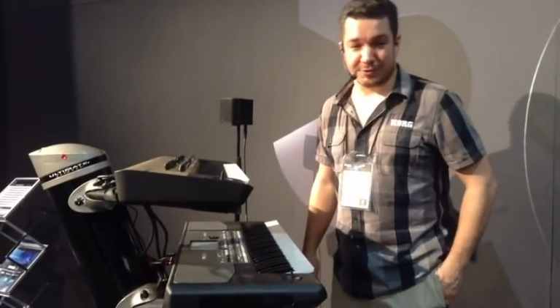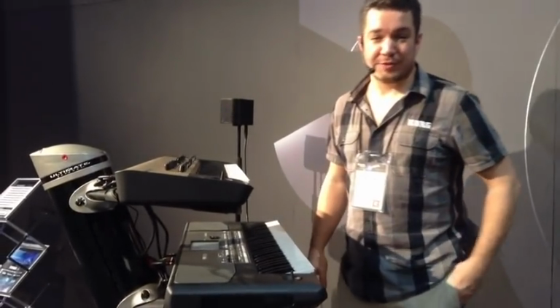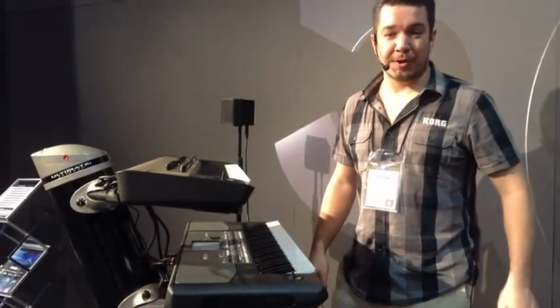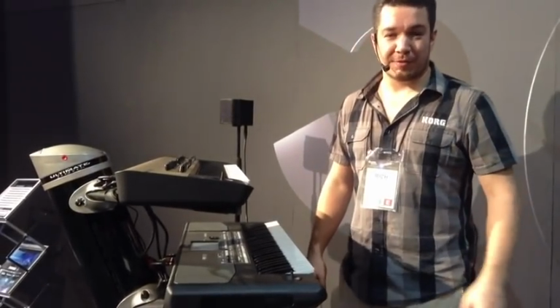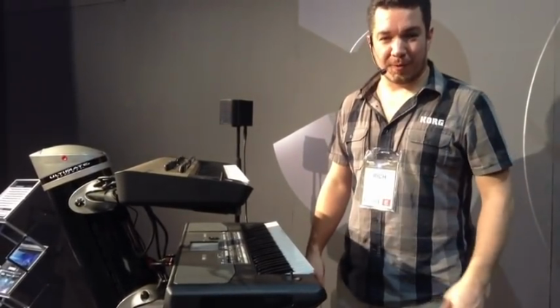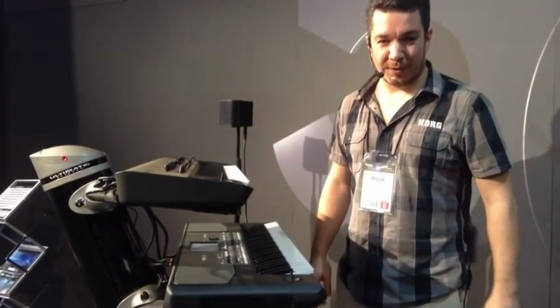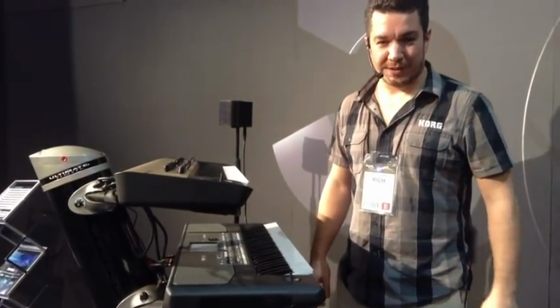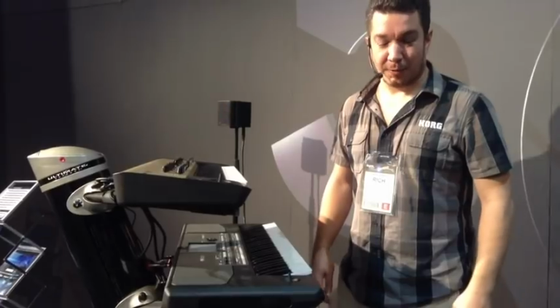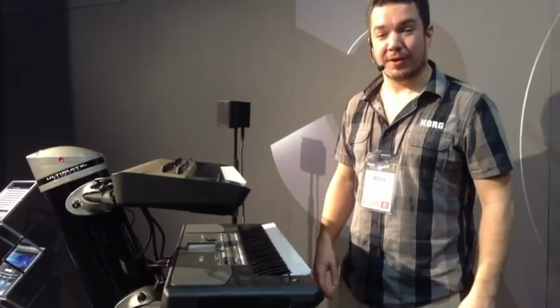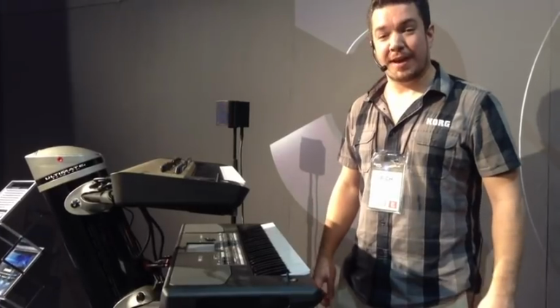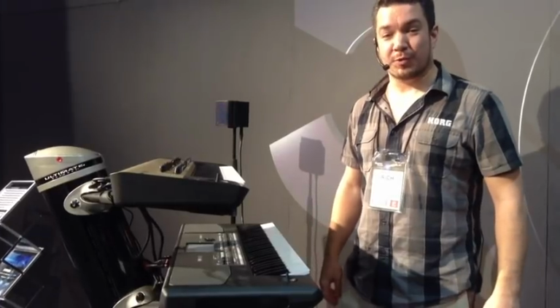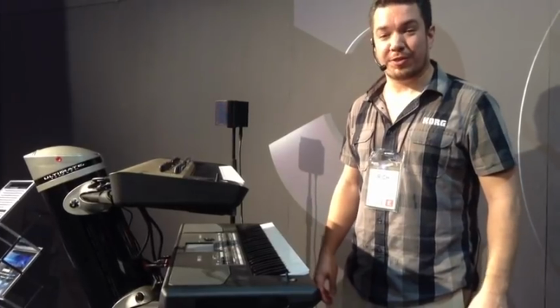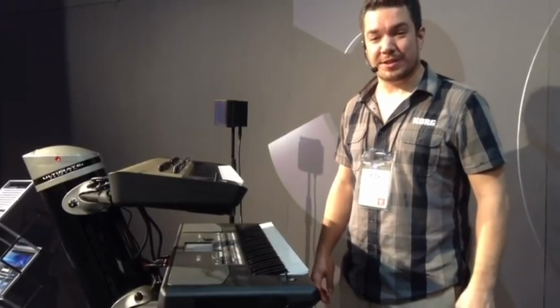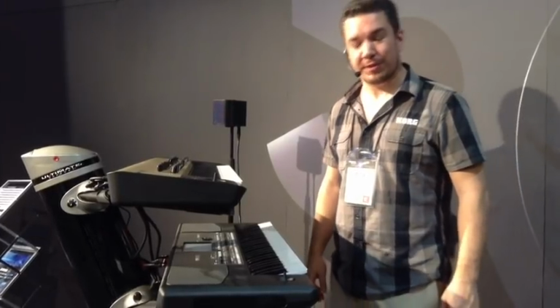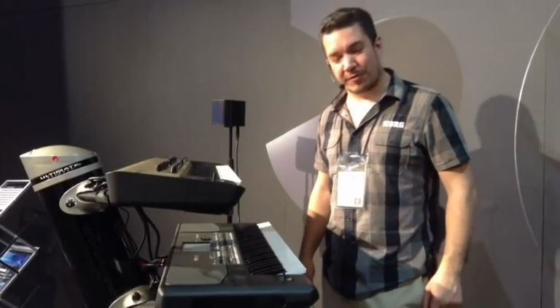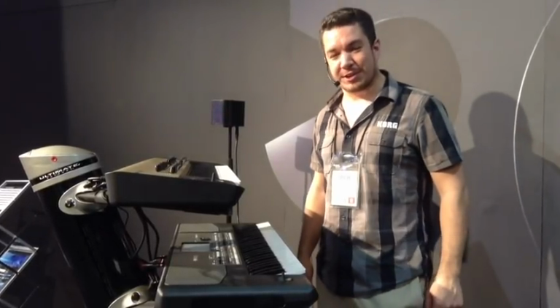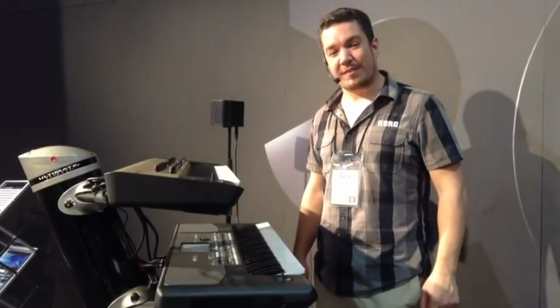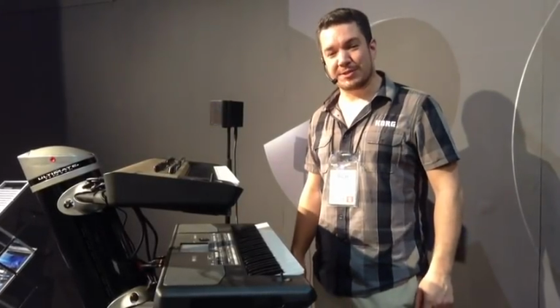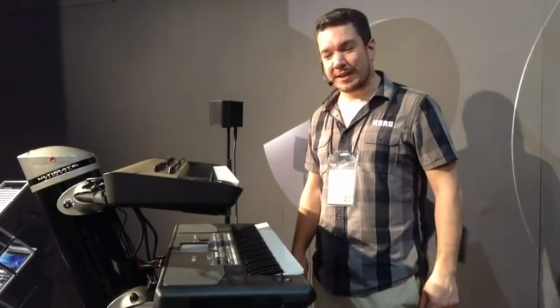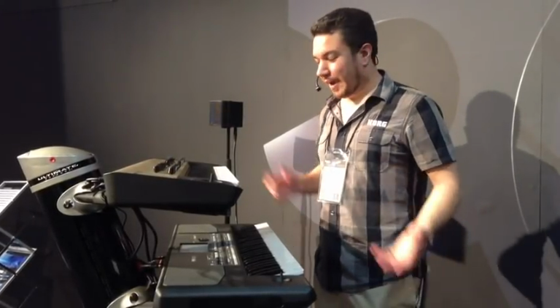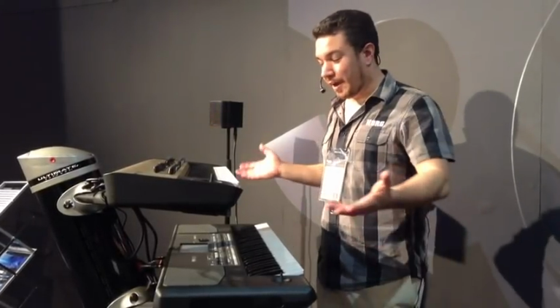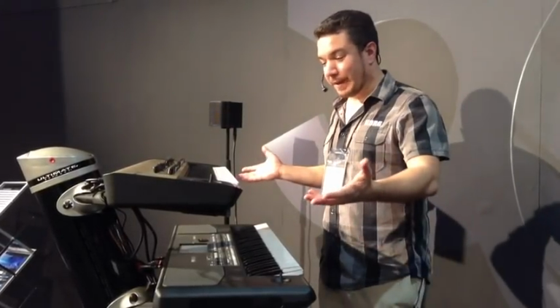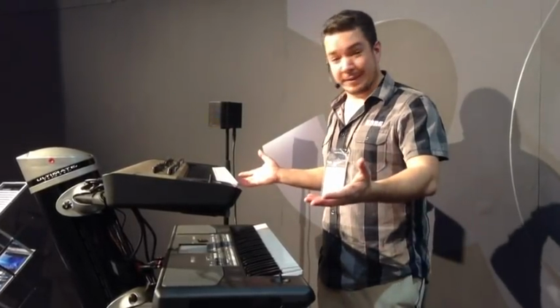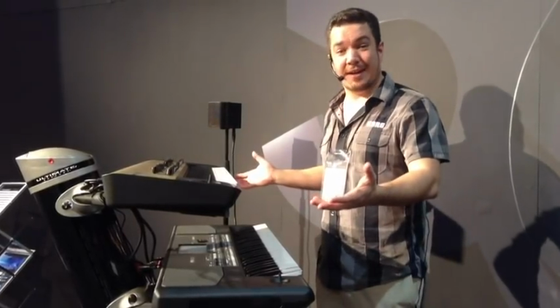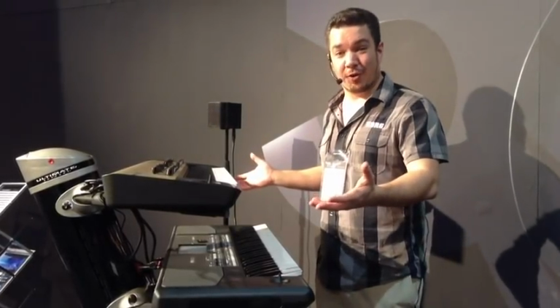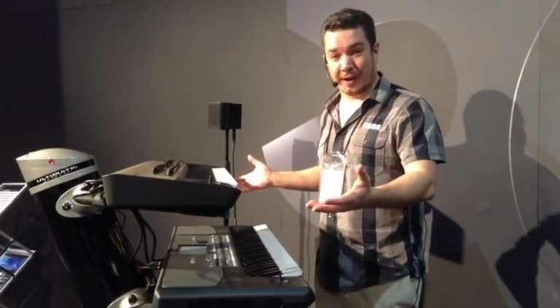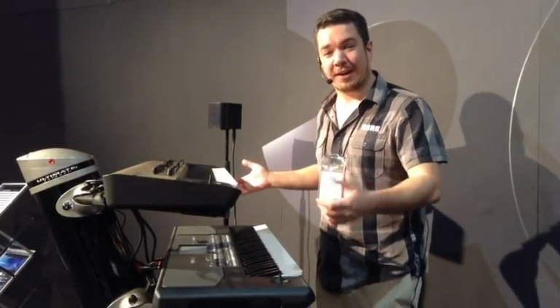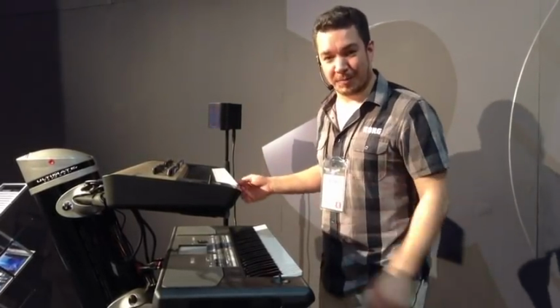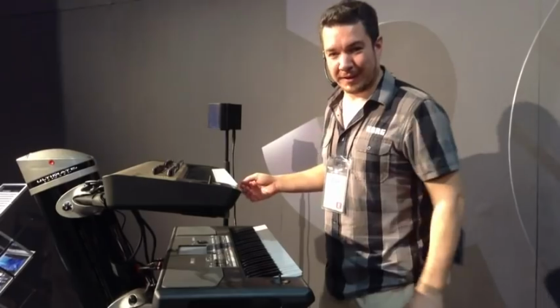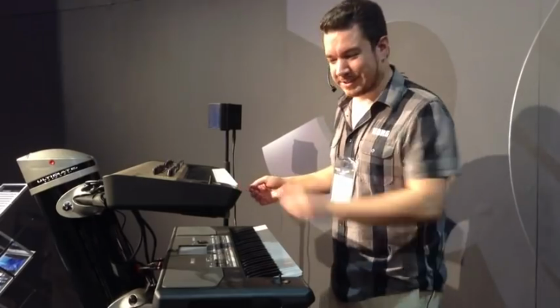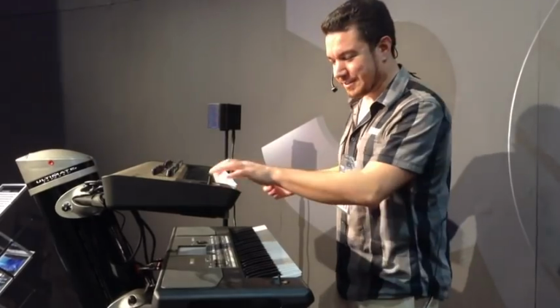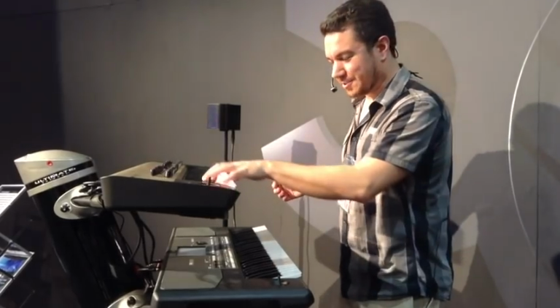This is Rich Formidoni from Korg USA. We're here at NAMM 2013 with our friends at Kraft Music, and I am playing the King Korg Analog Modeling Synthesizer.